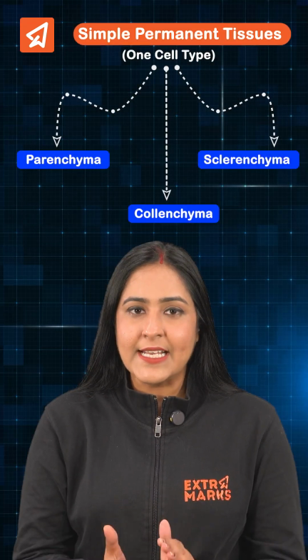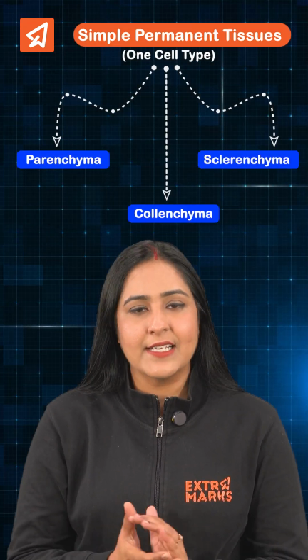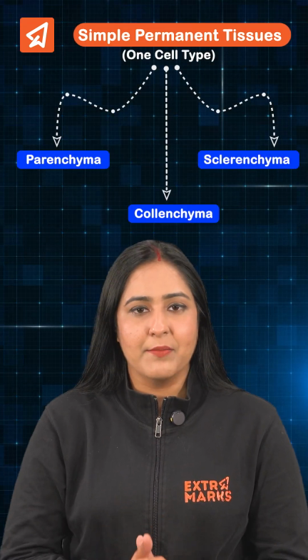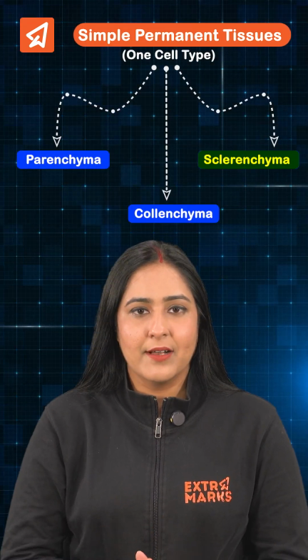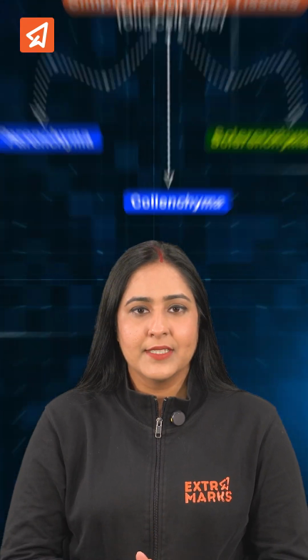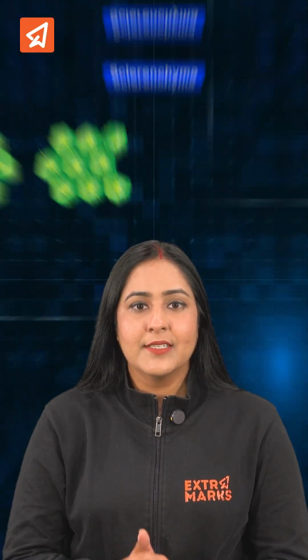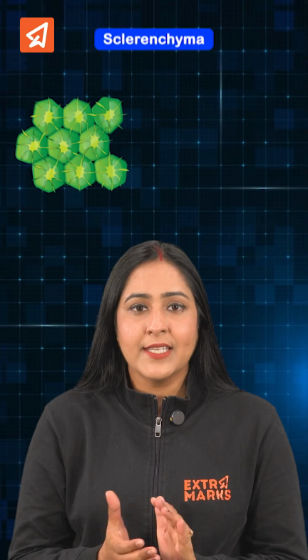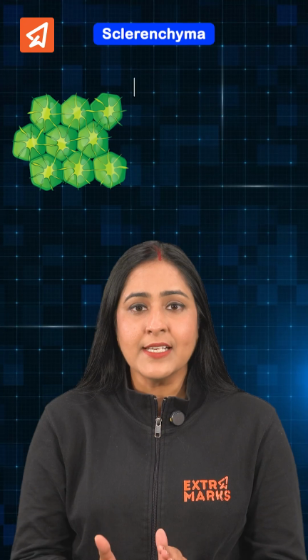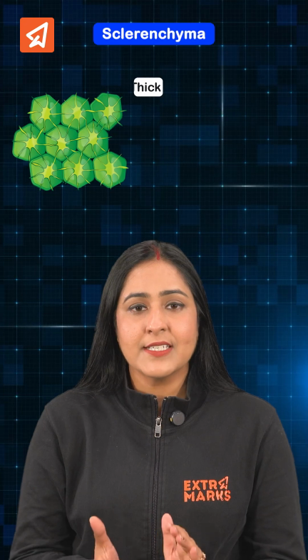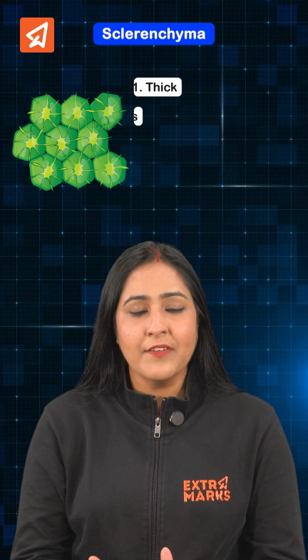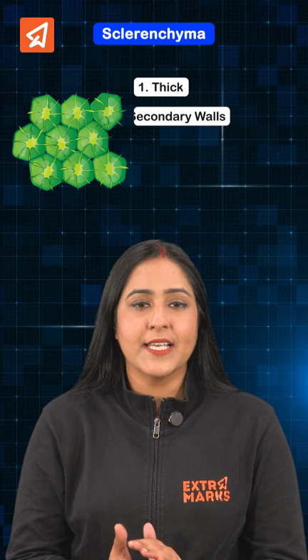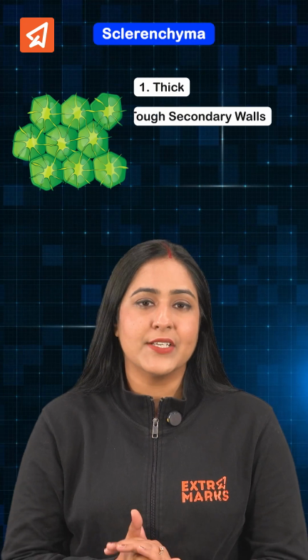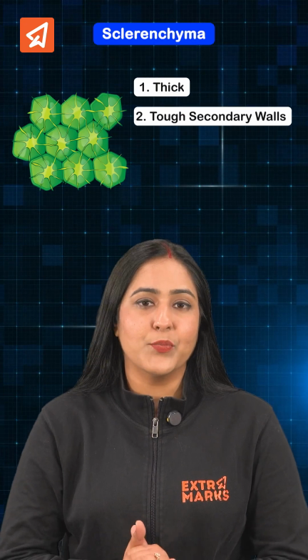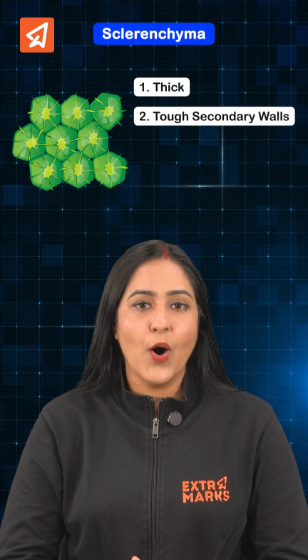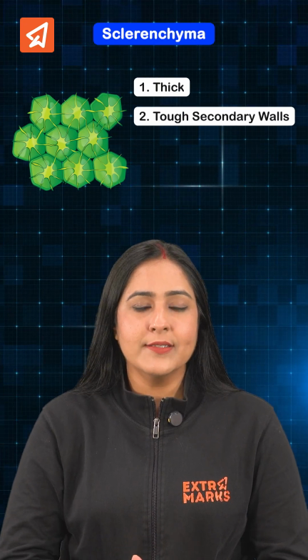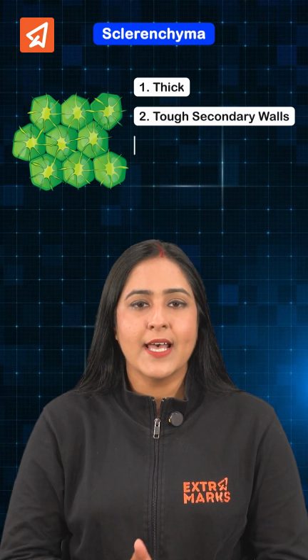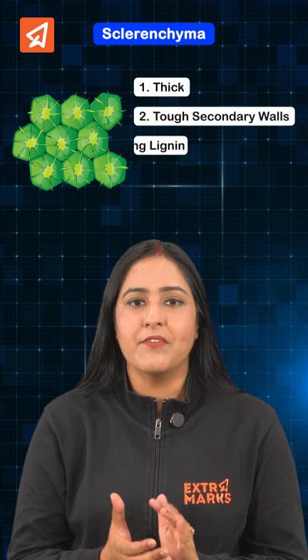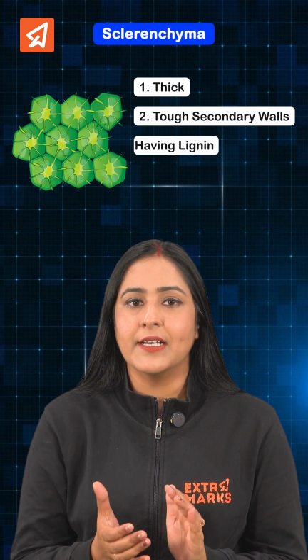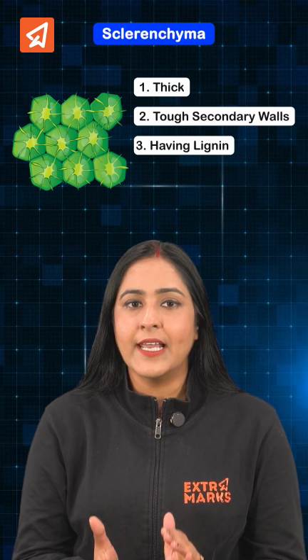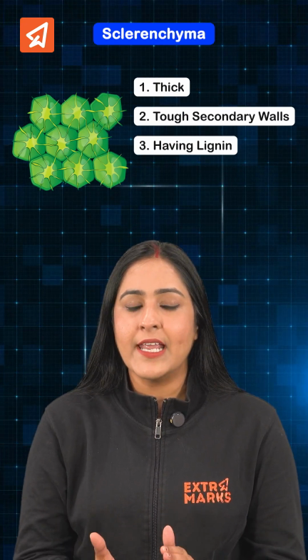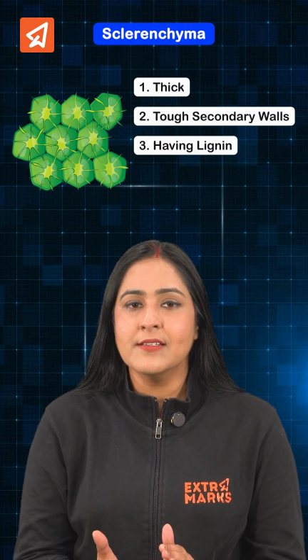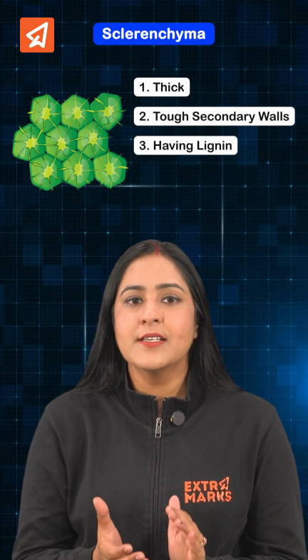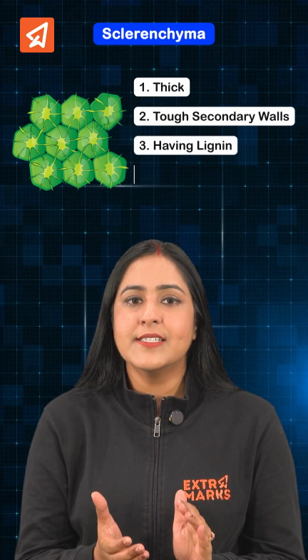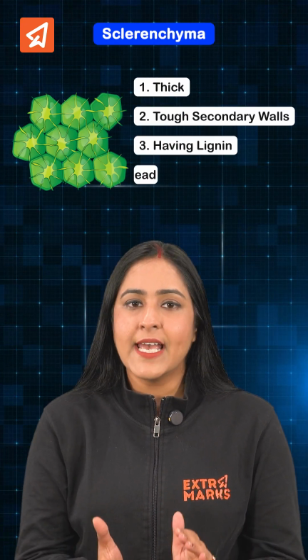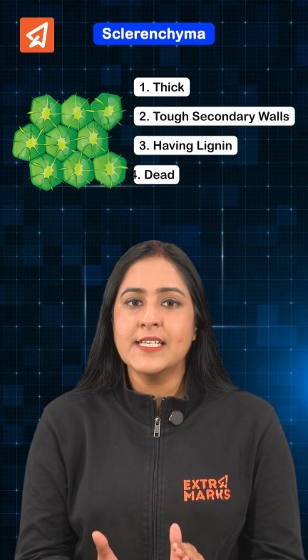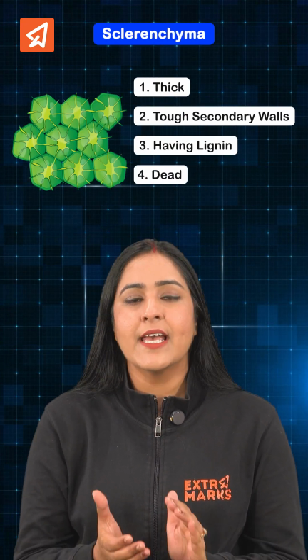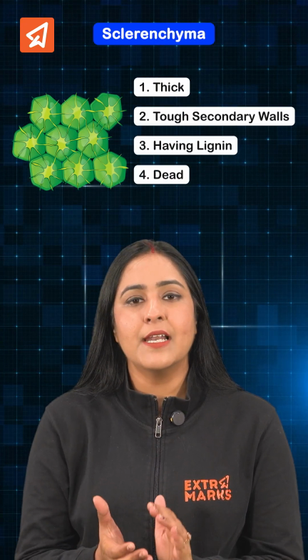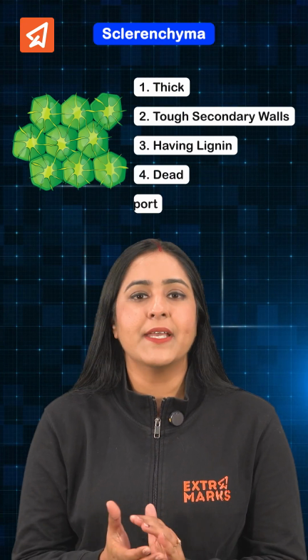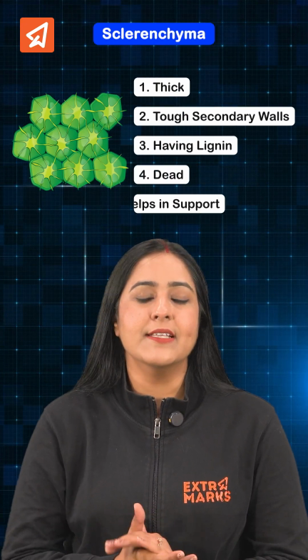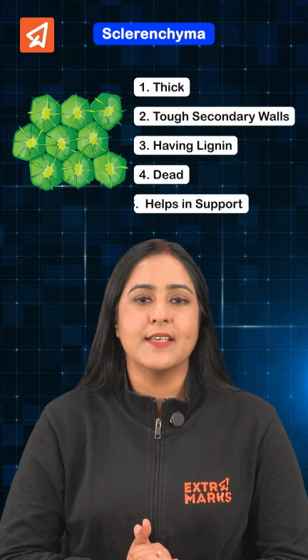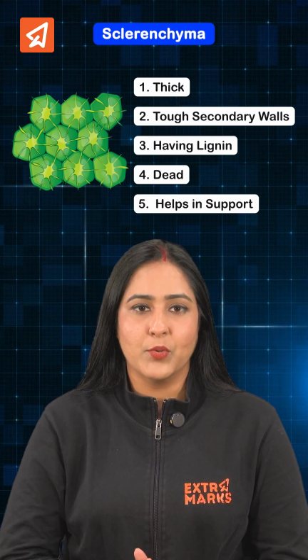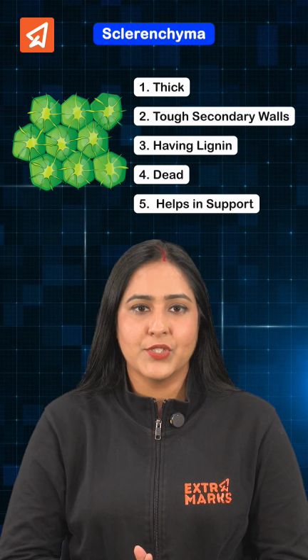Sclerenchyma has thick, tough secondary walls containing lignin. These cells are dead and help in support.